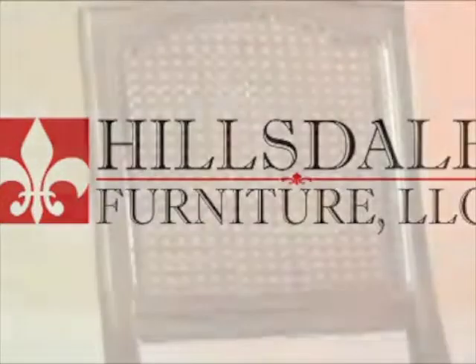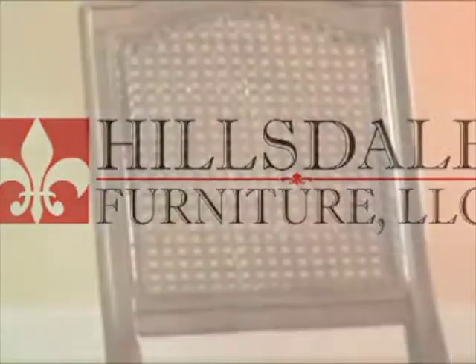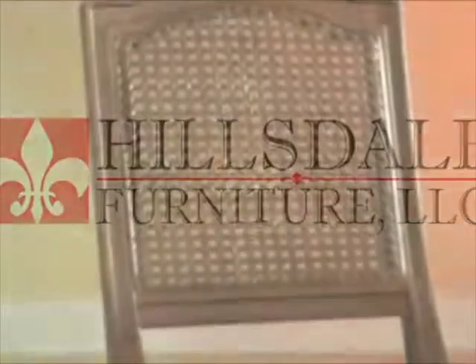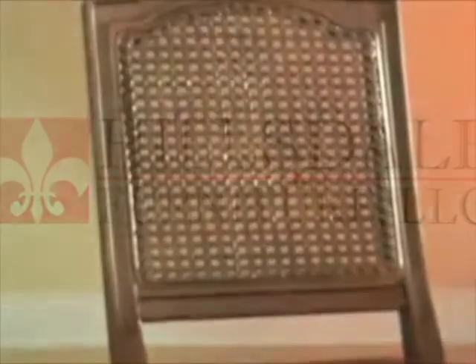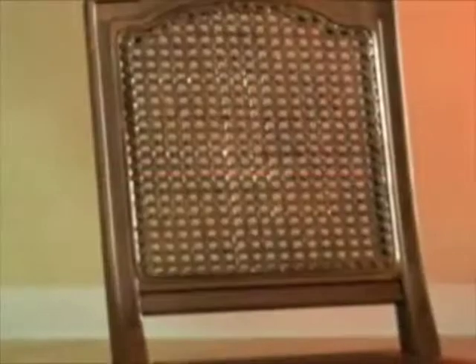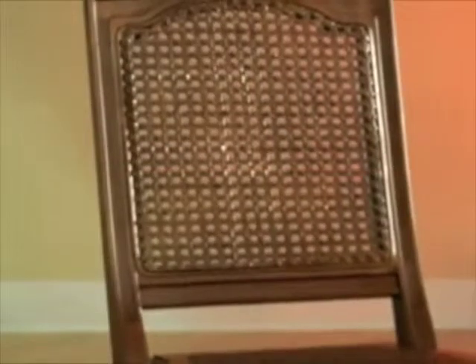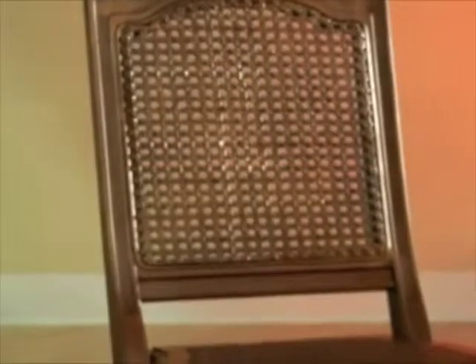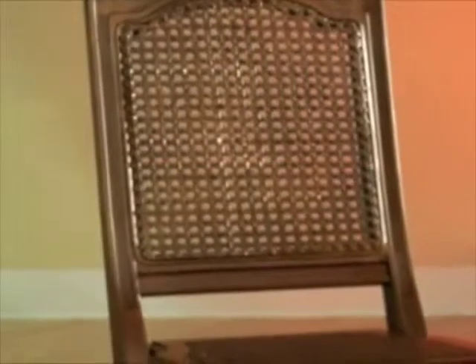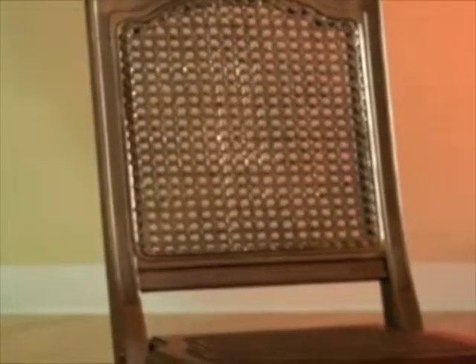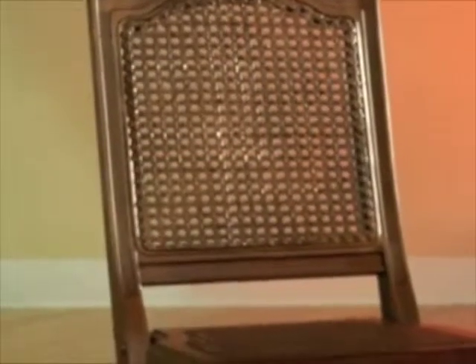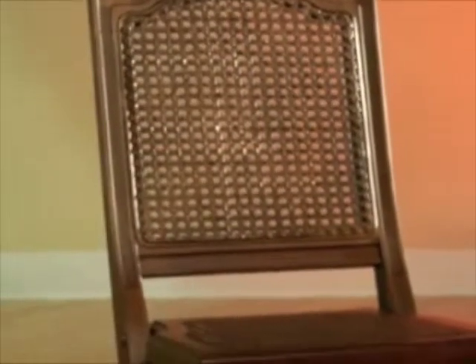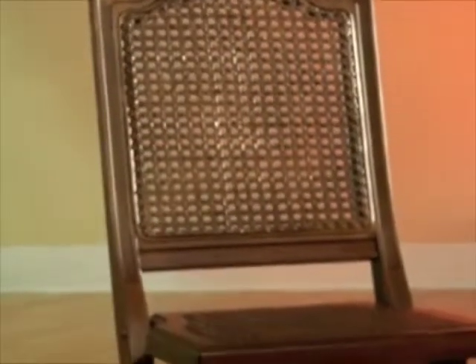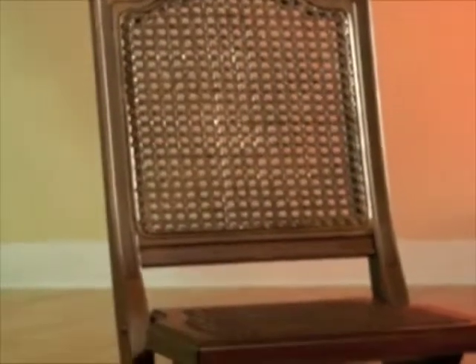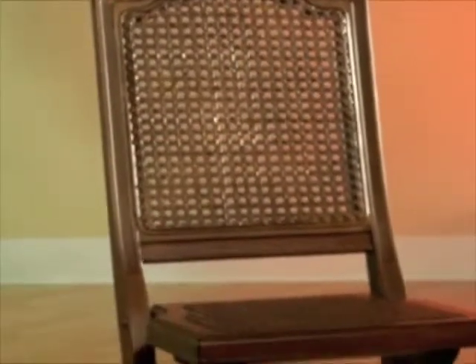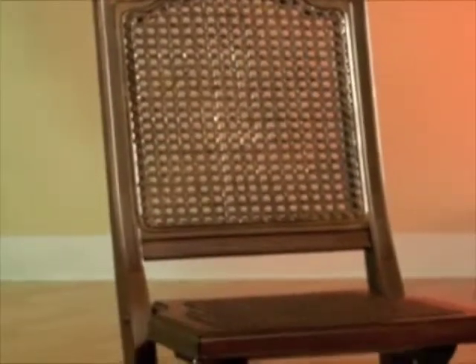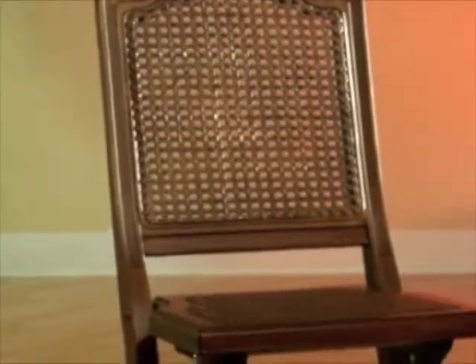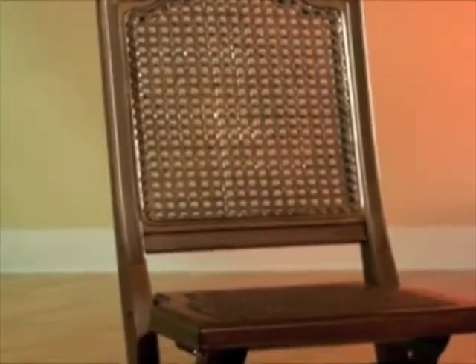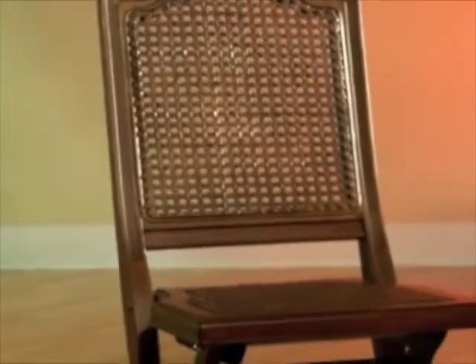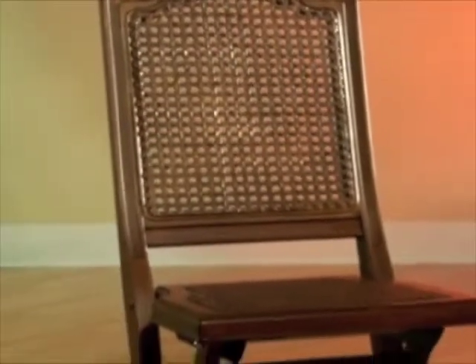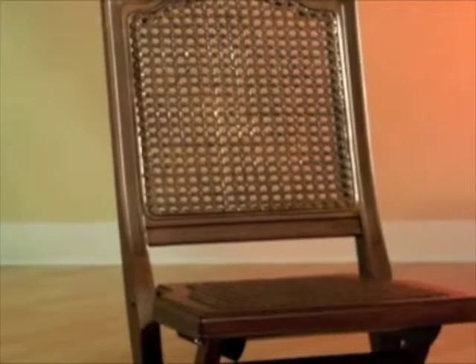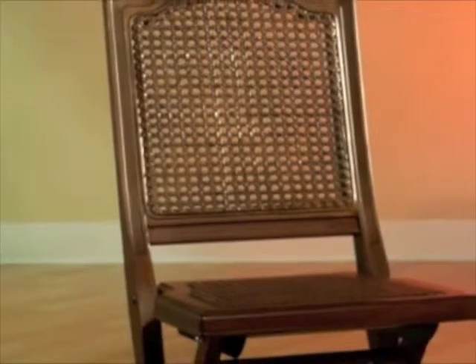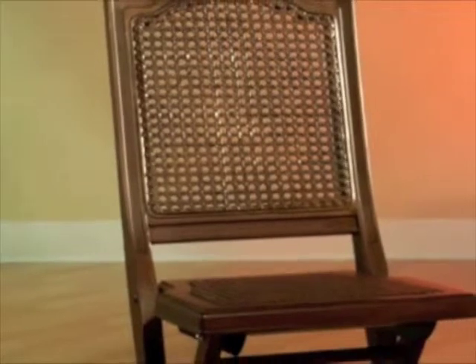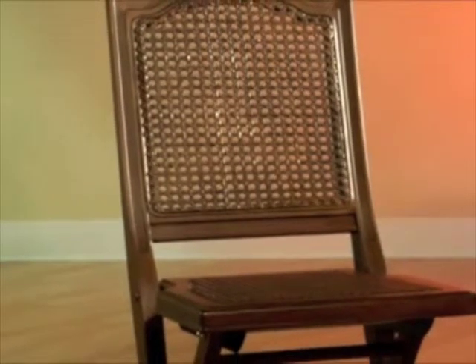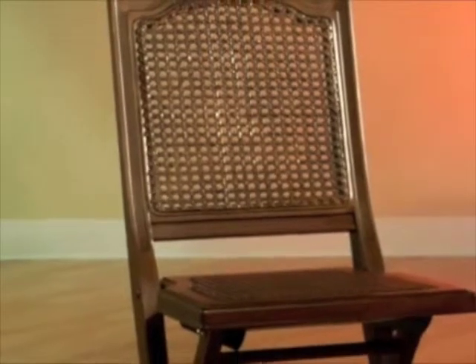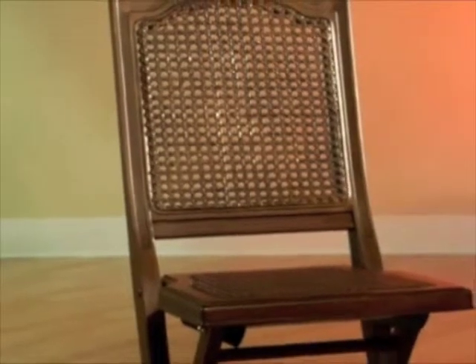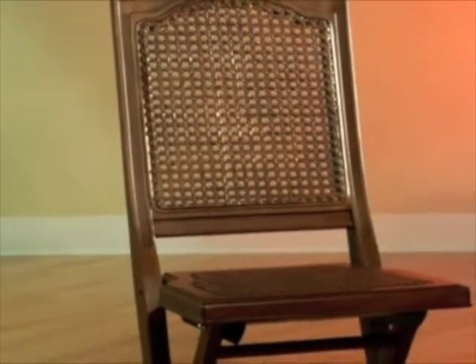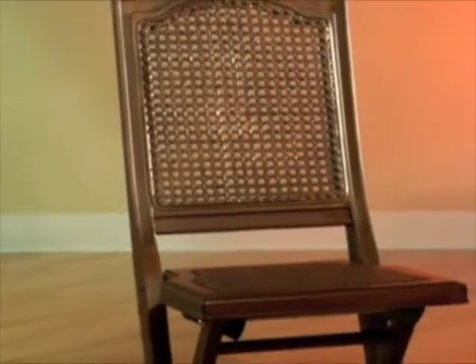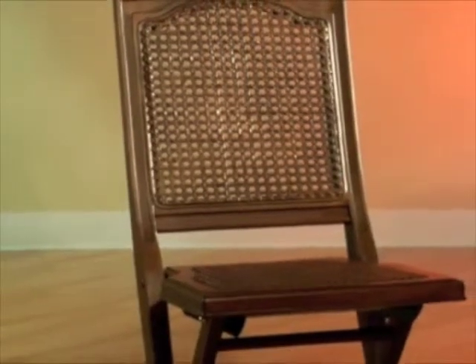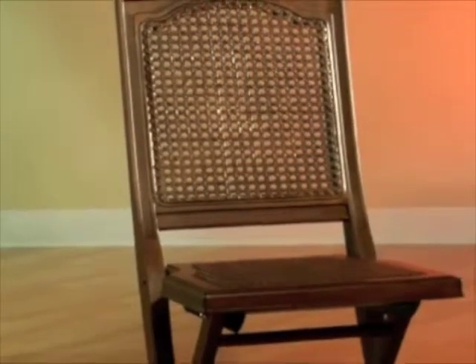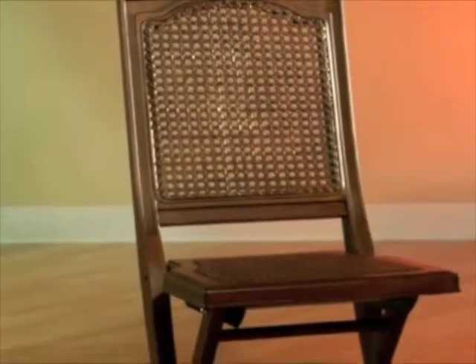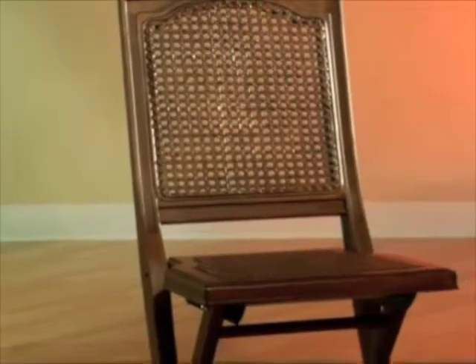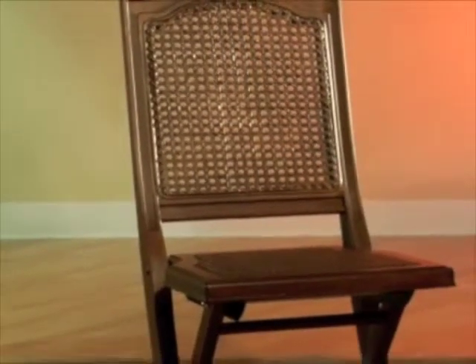Hello, I'm Mark Berger, Vice President of Internet Sales with Hillsdale Furniture, and this is the Marseille Folding Chair.